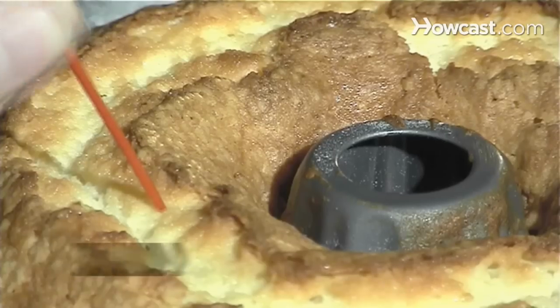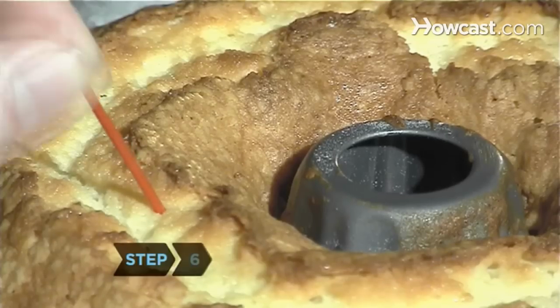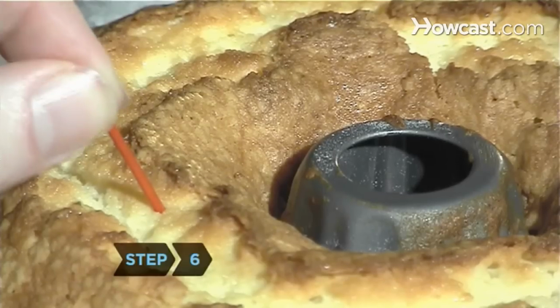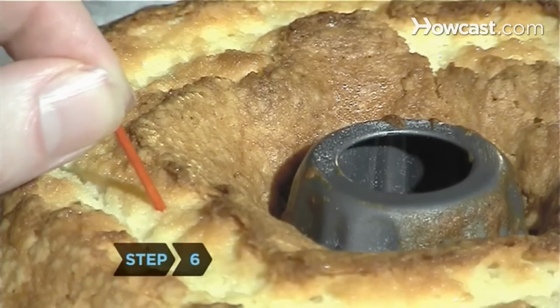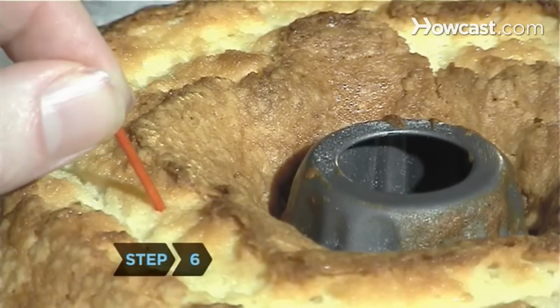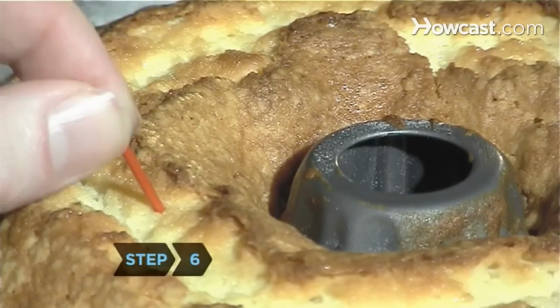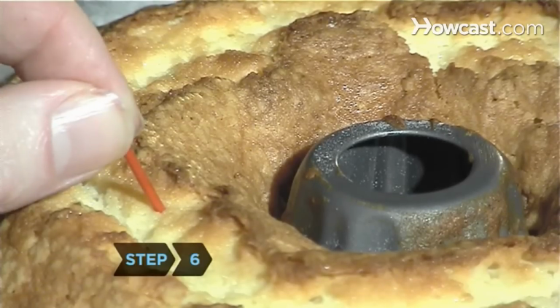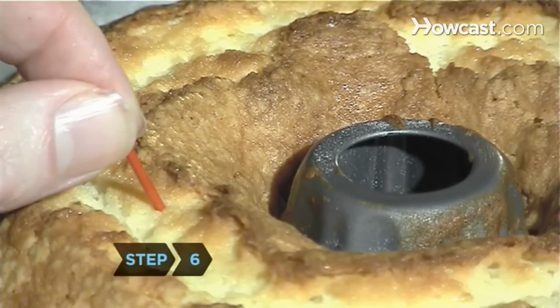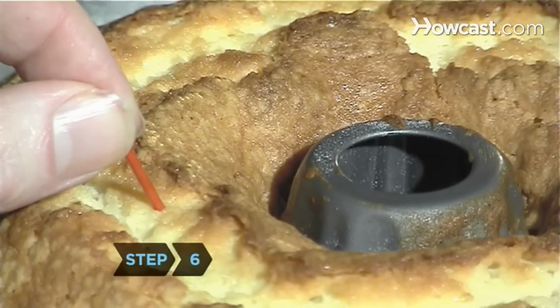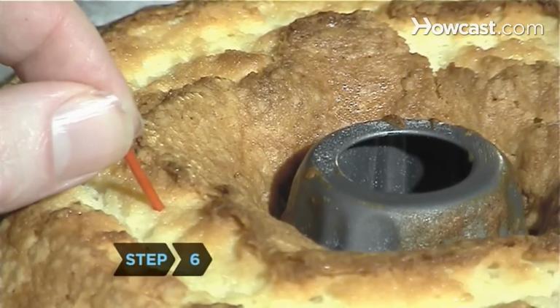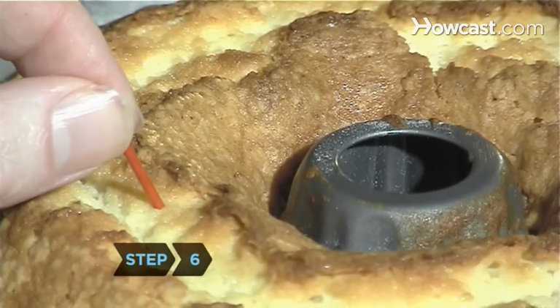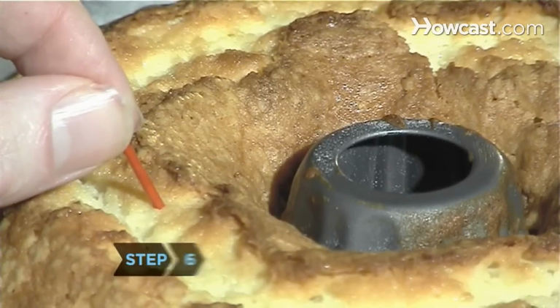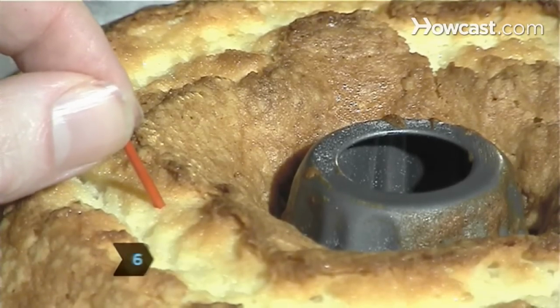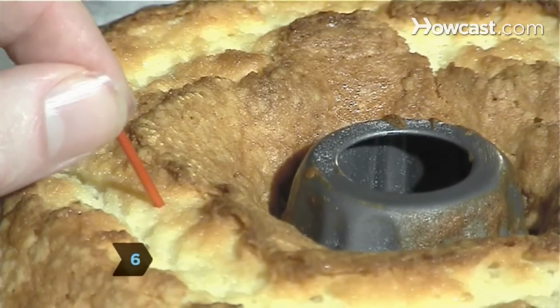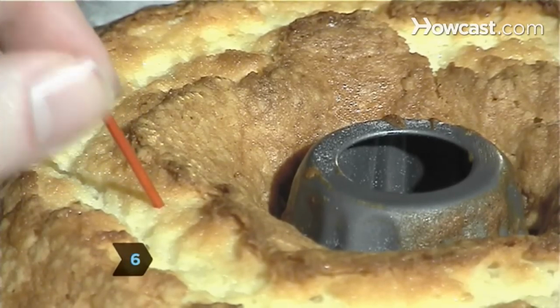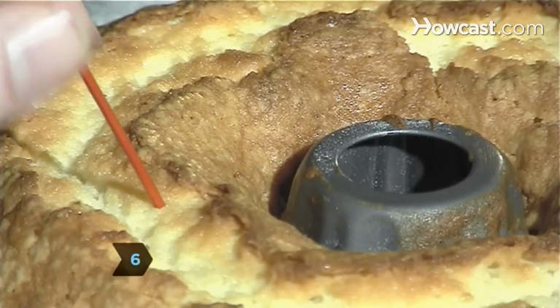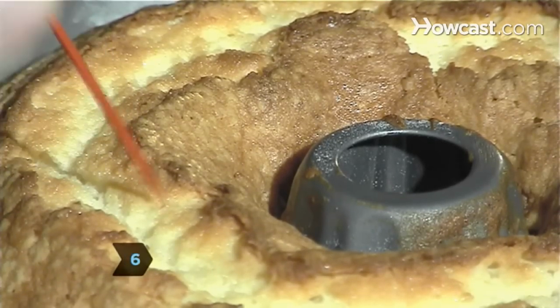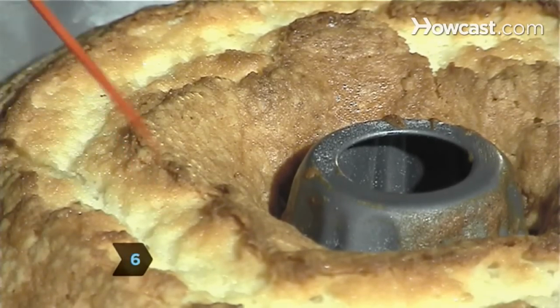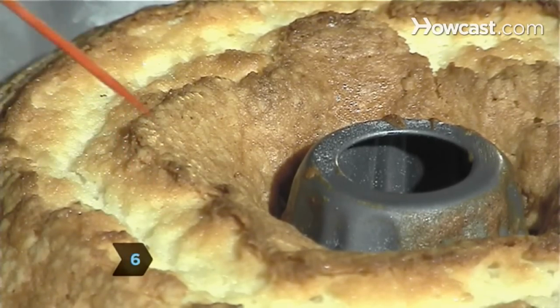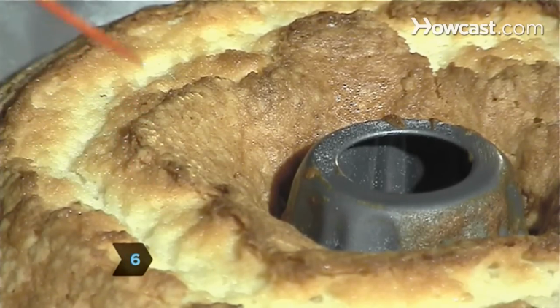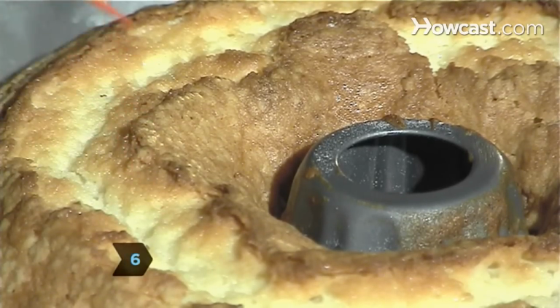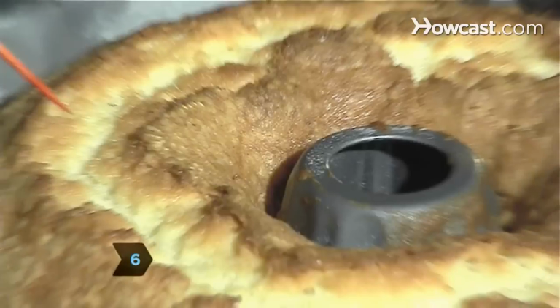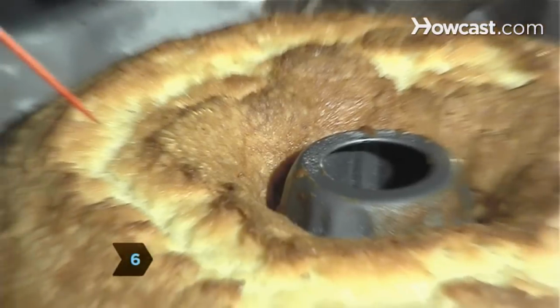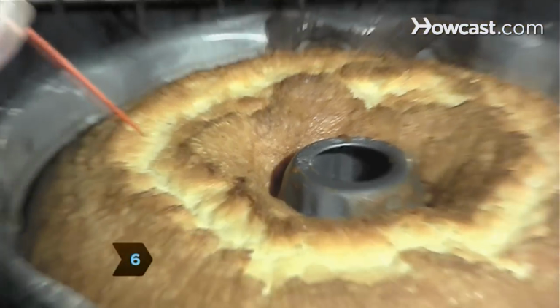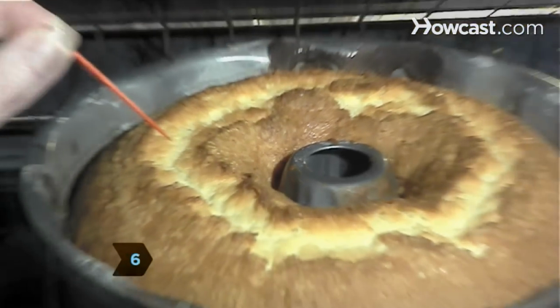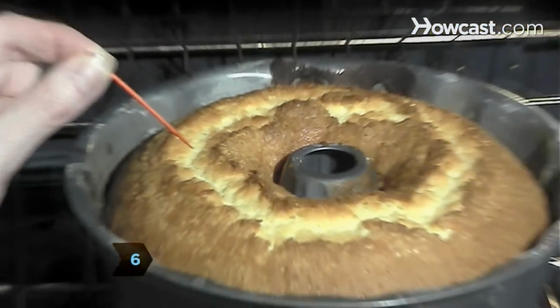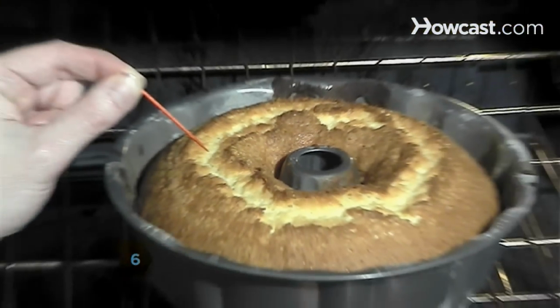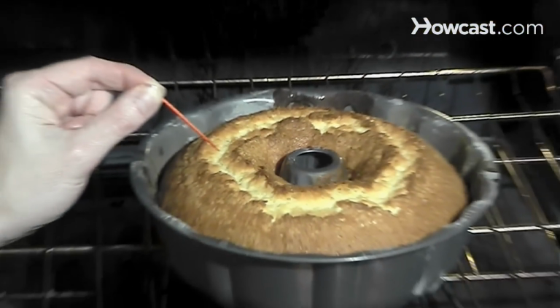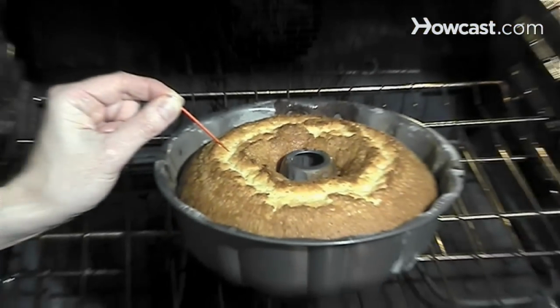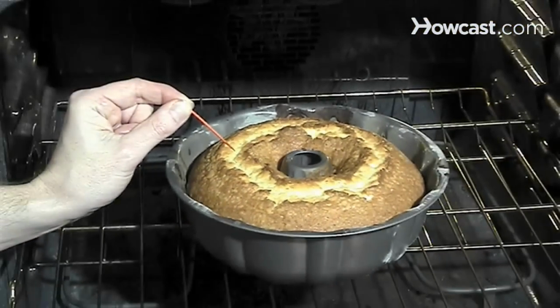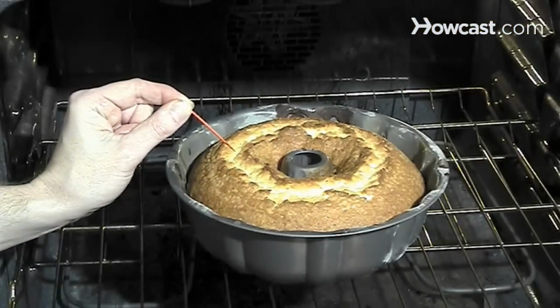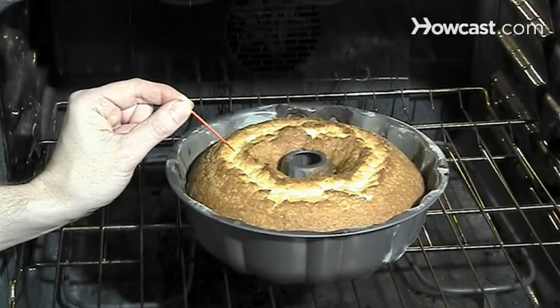Step 6. Insert a toothpick into the center of the cake. When it comes out clean, the cake is done.